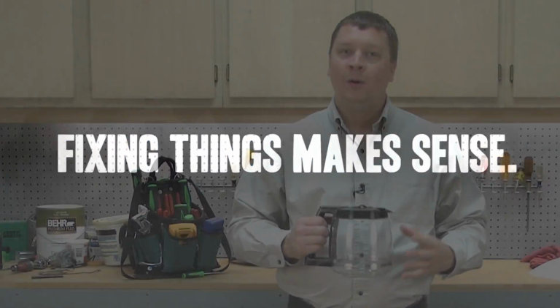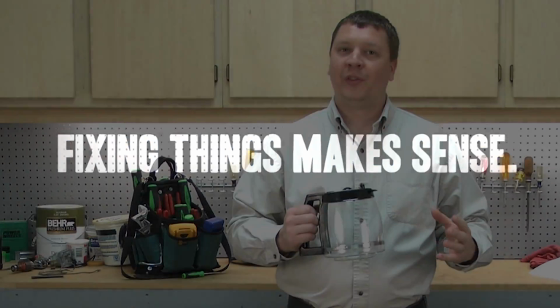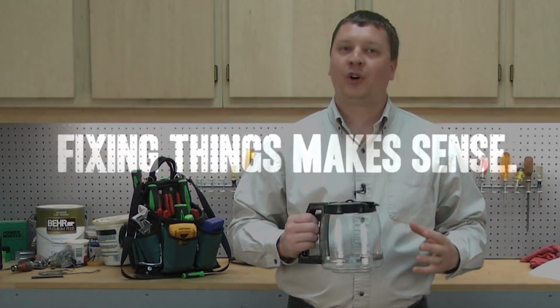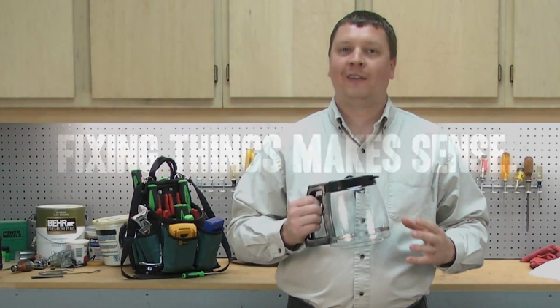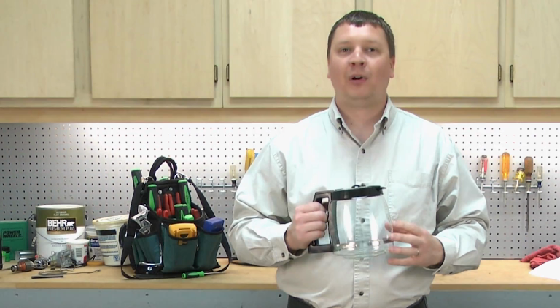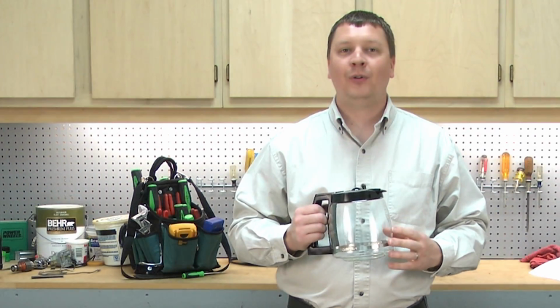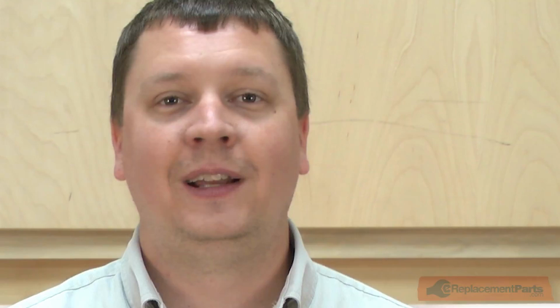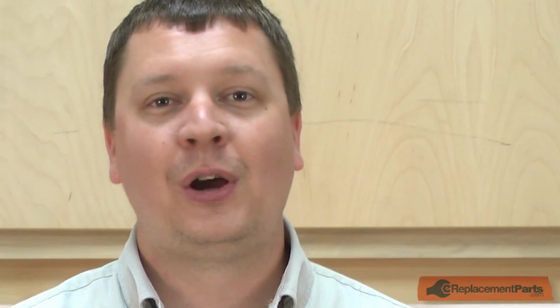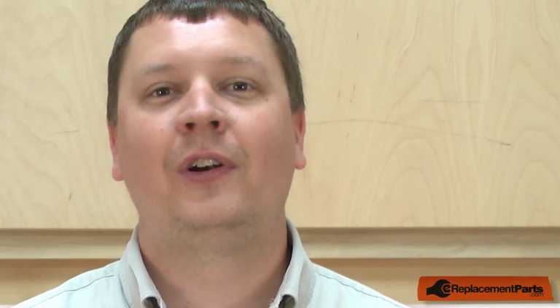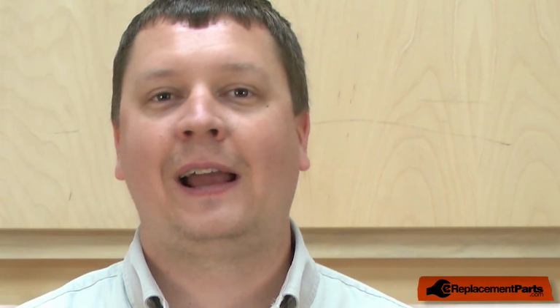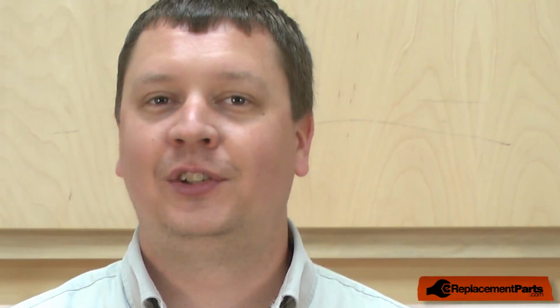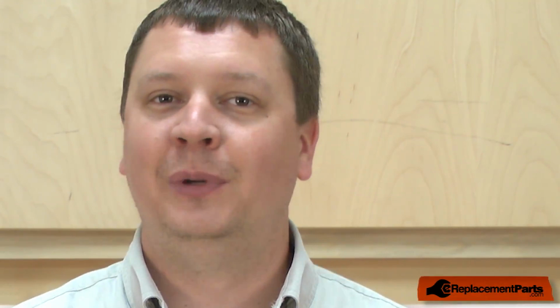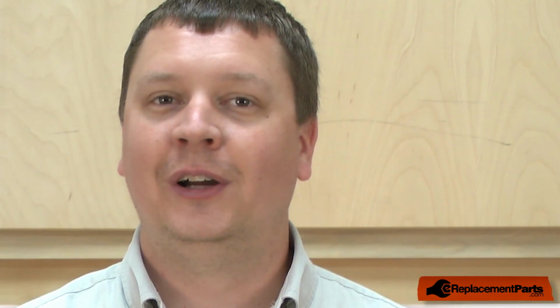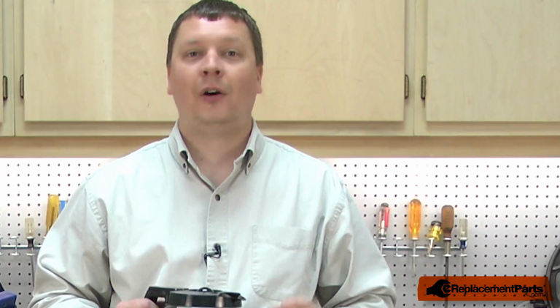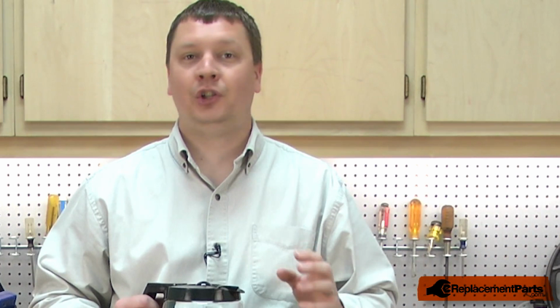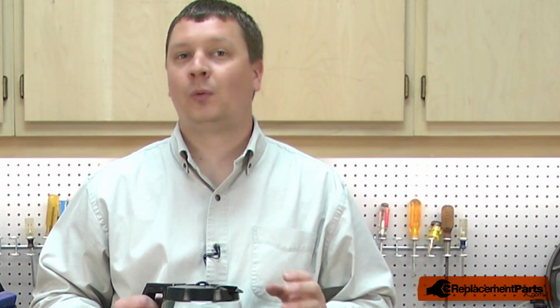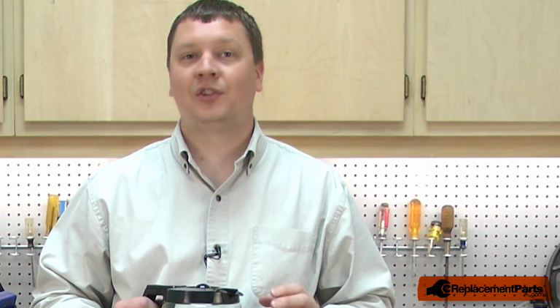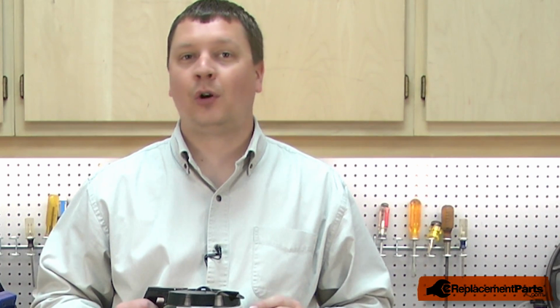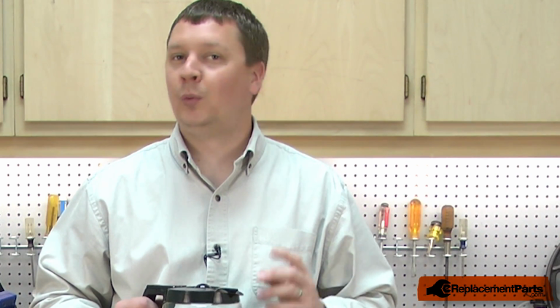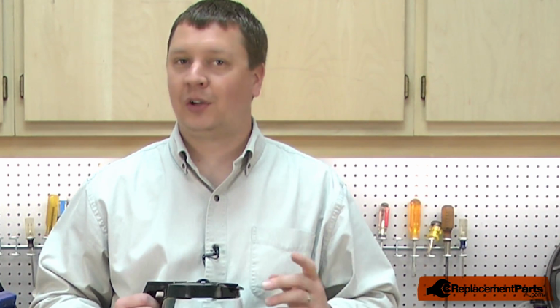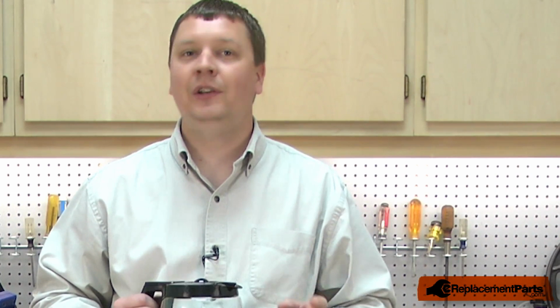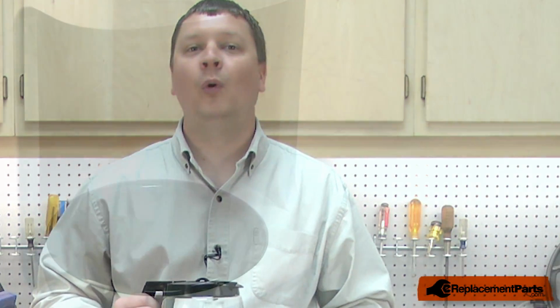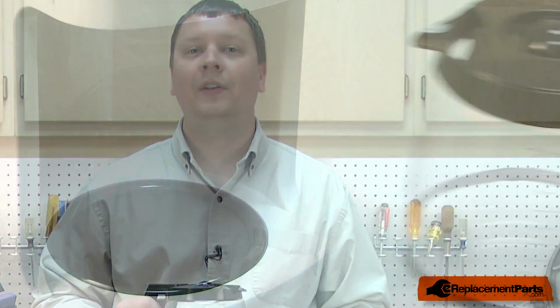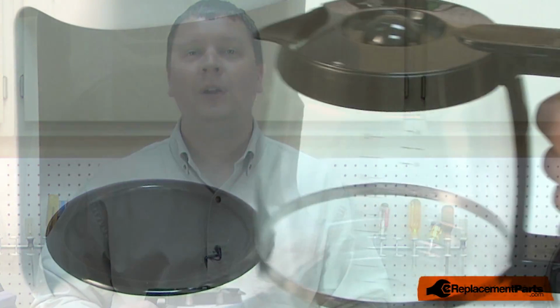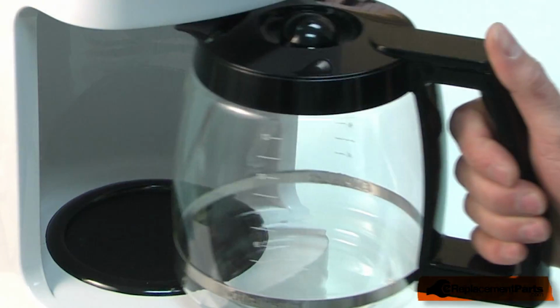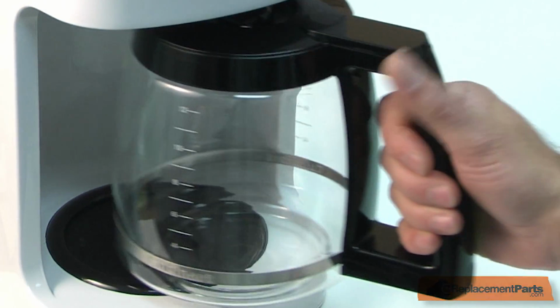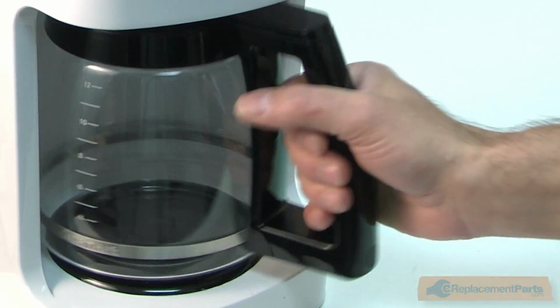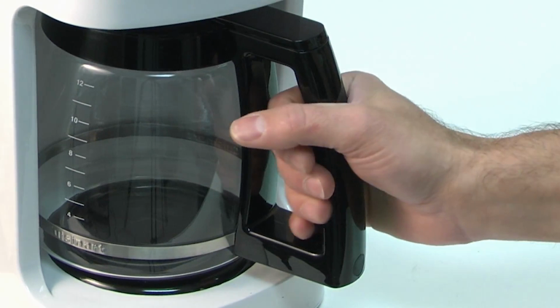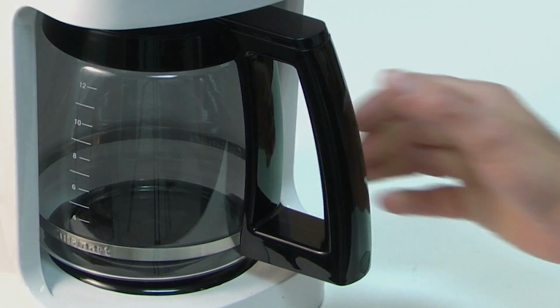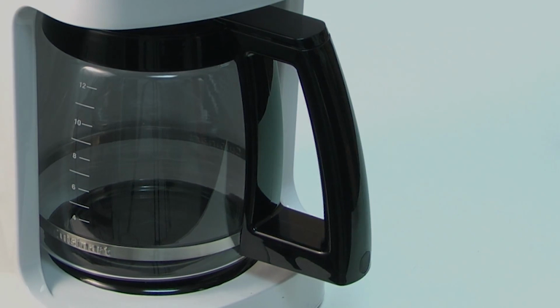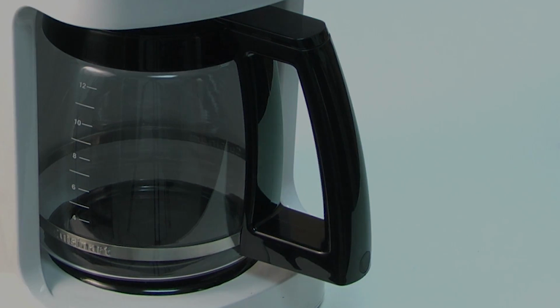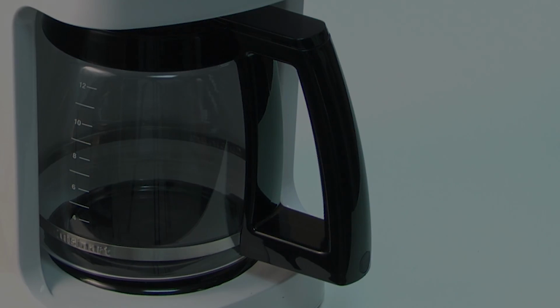Whether your carafe broke, it's coated in calcium buildup, or you just want to start over with a clean new one, we have the right replacement carafe for you.